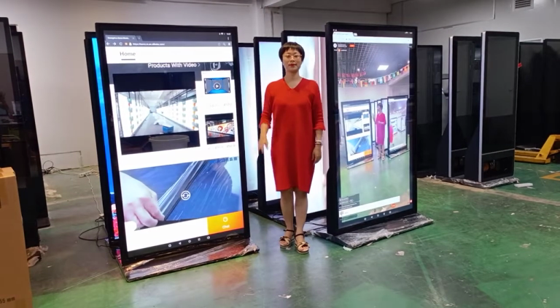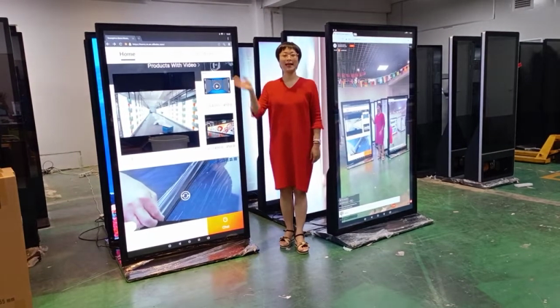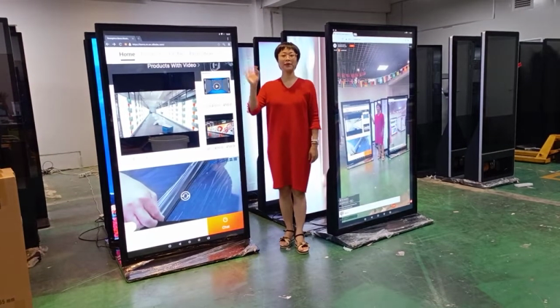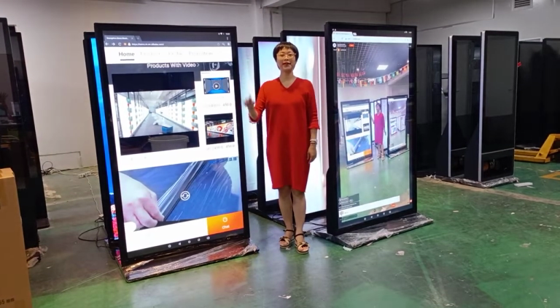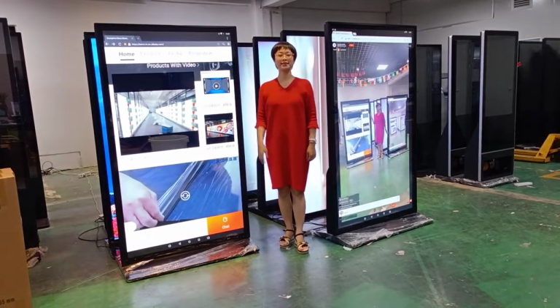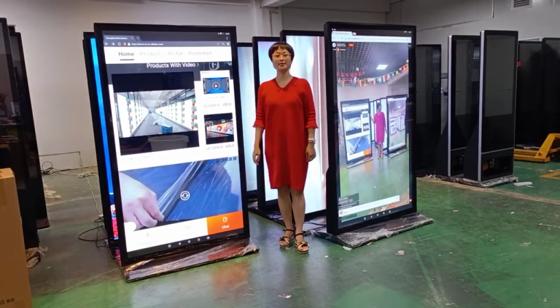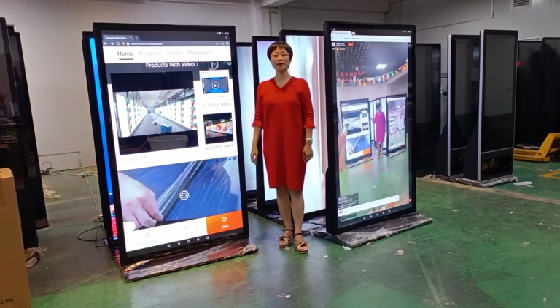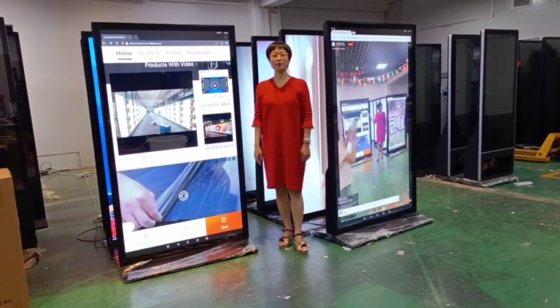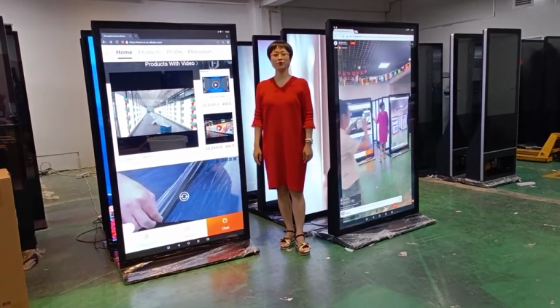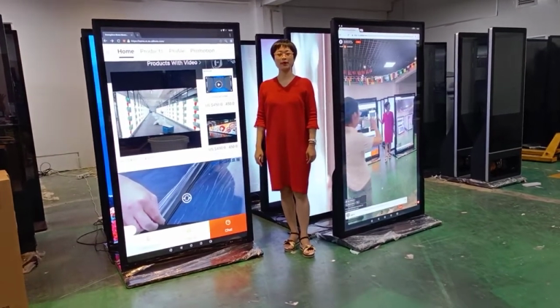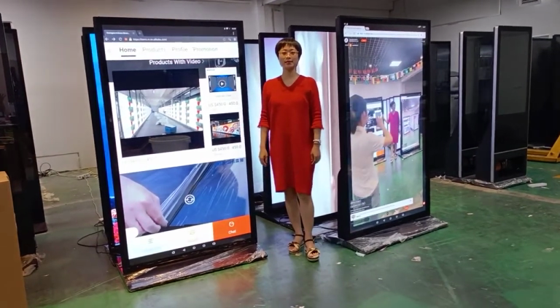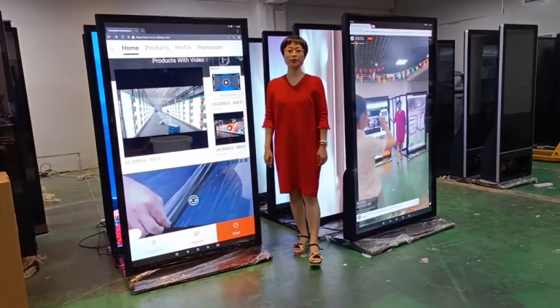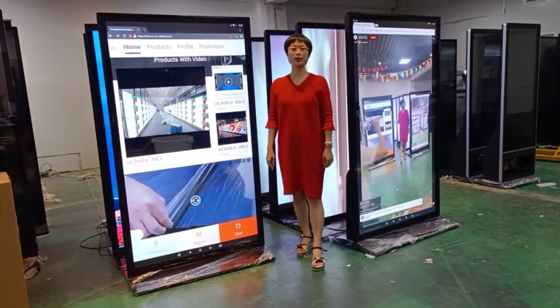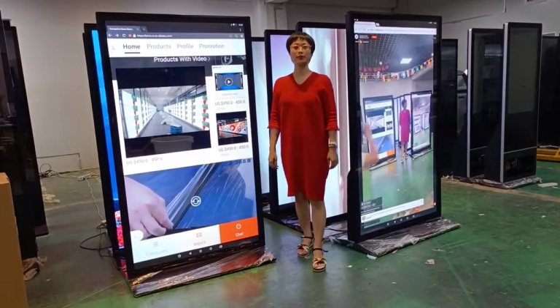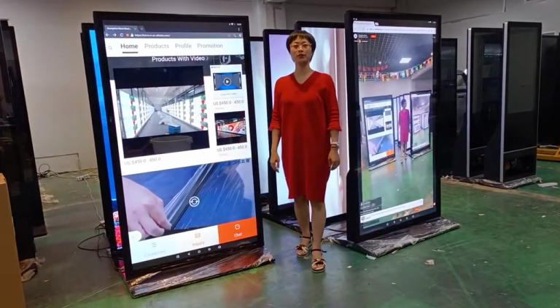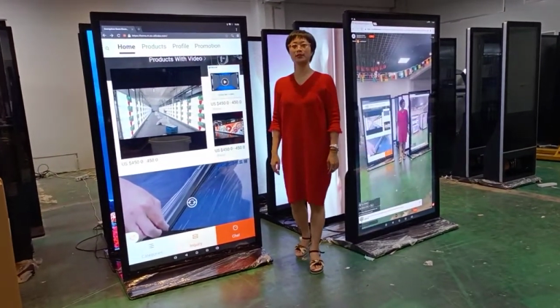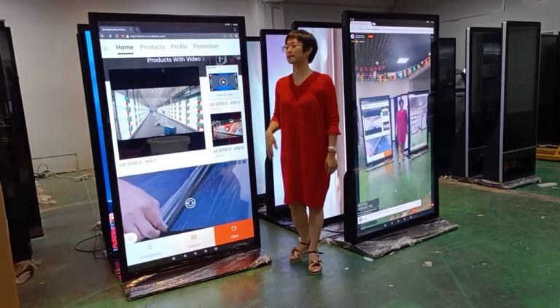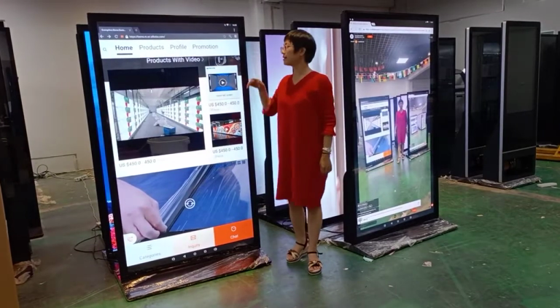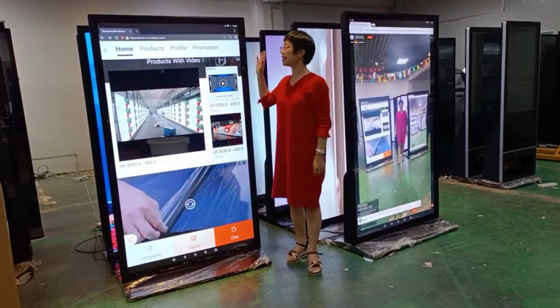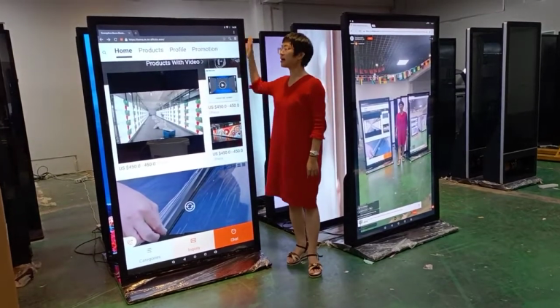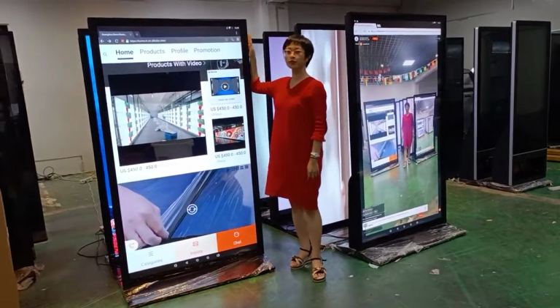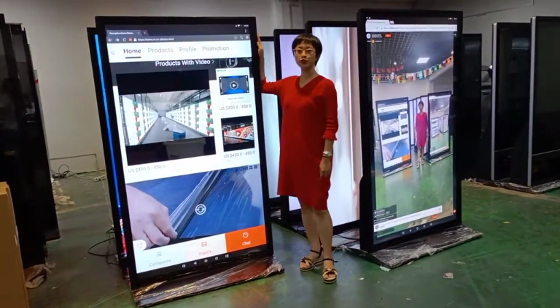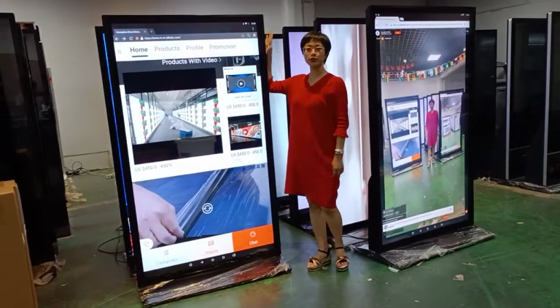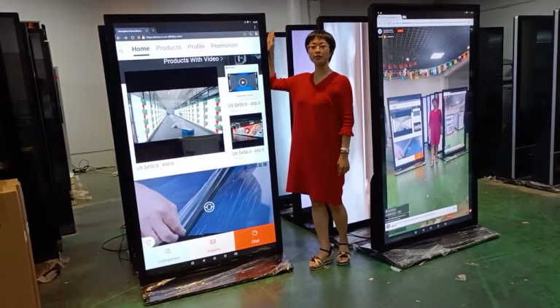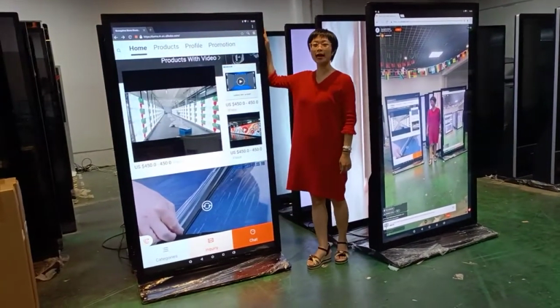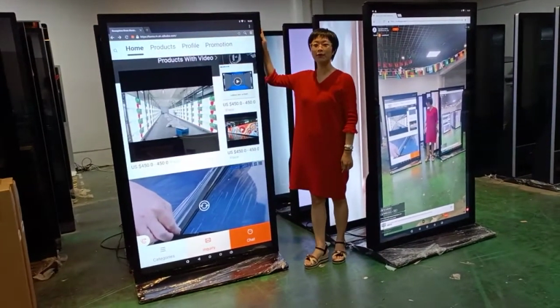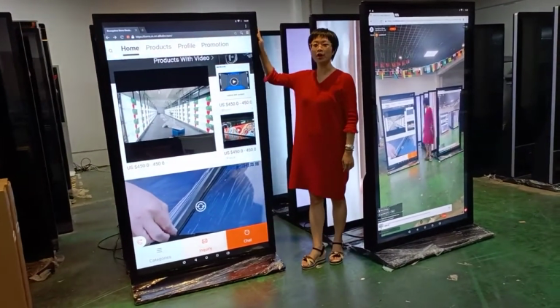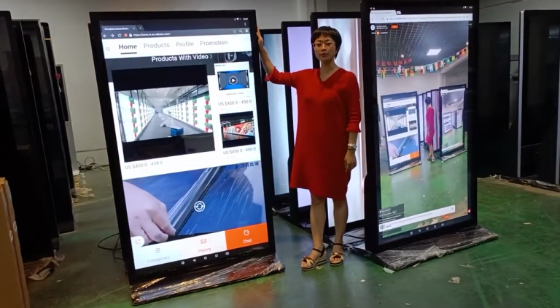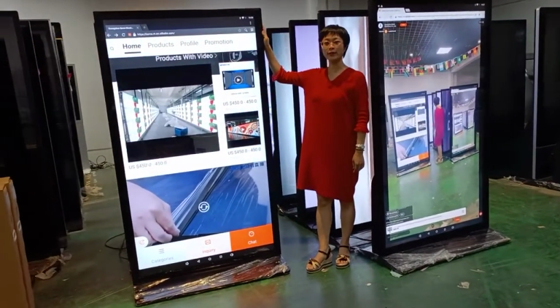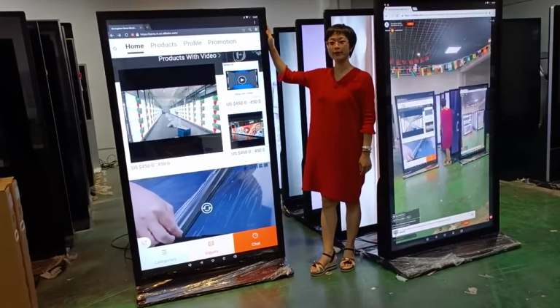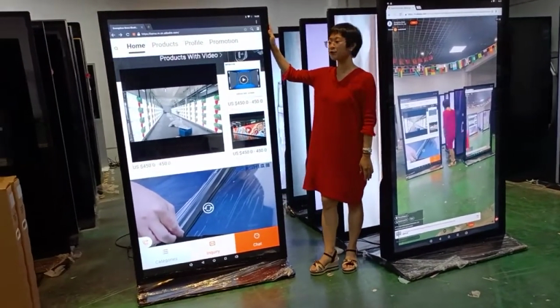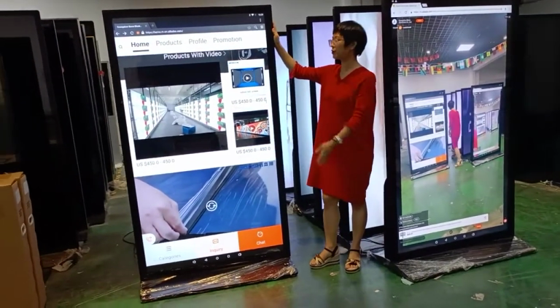Hi friends, this is Wei from Guangzhou Bank's Electronic Cooperation Limited. Today I will introduce our wholesale products to you.